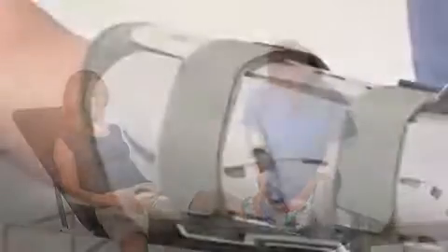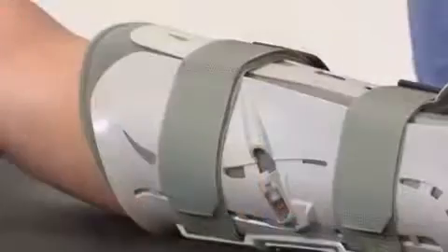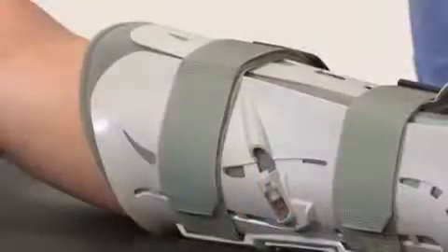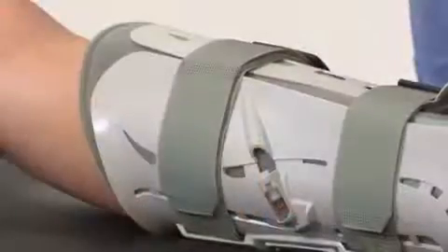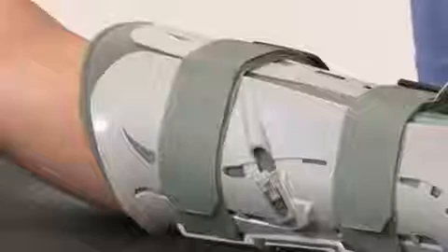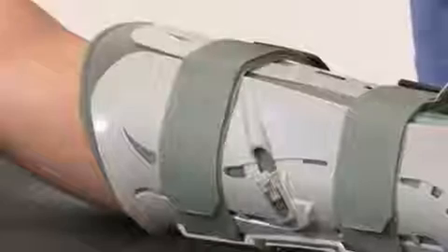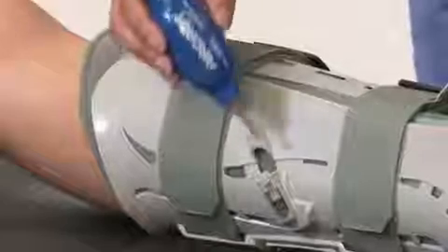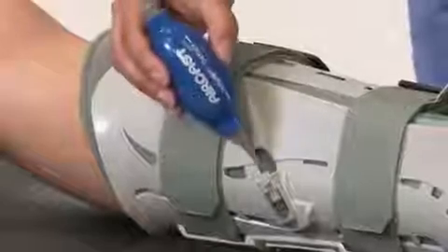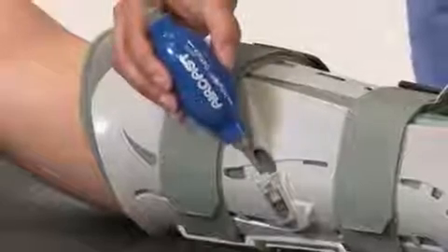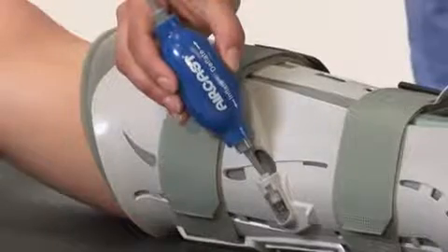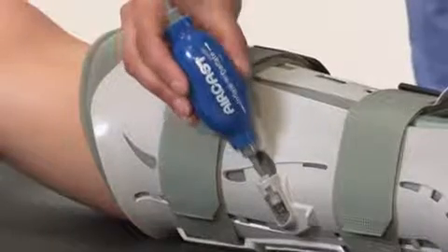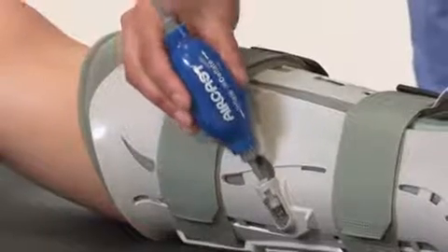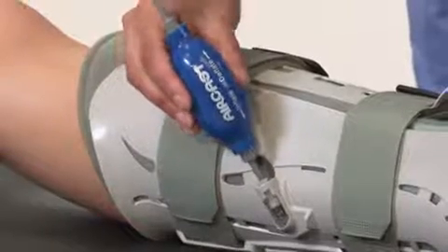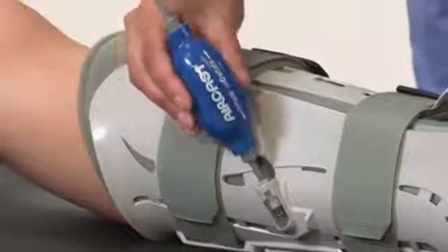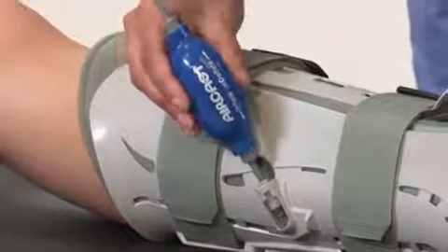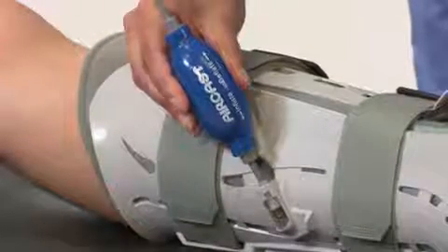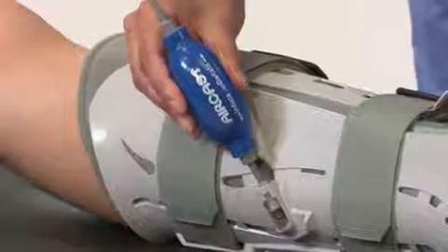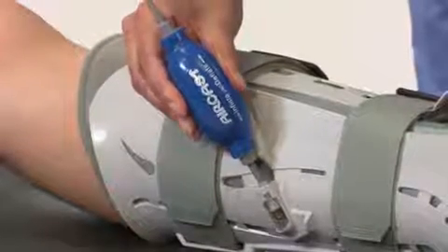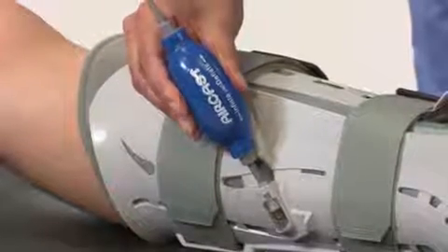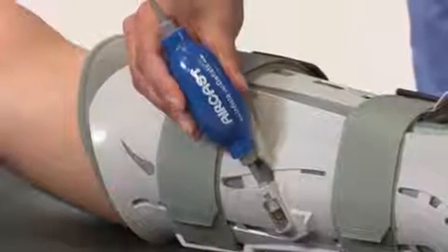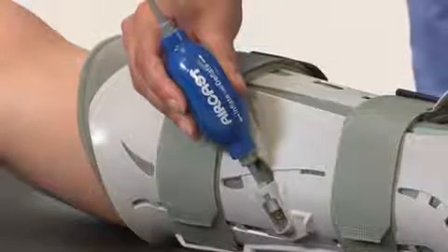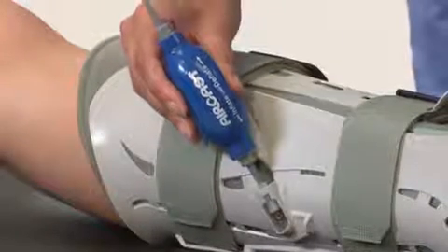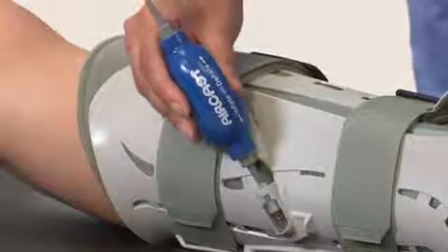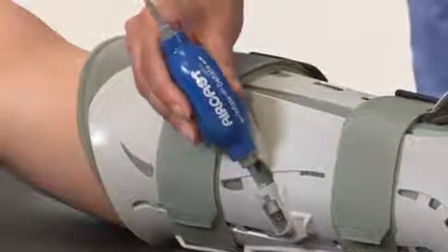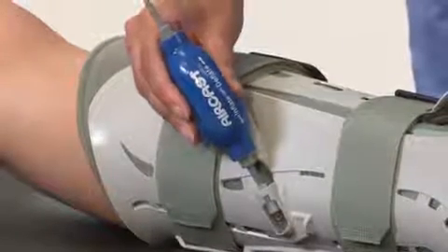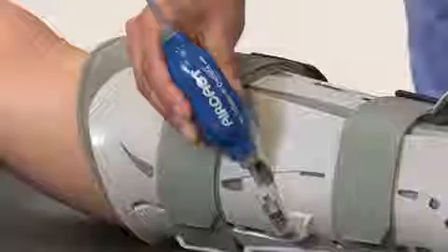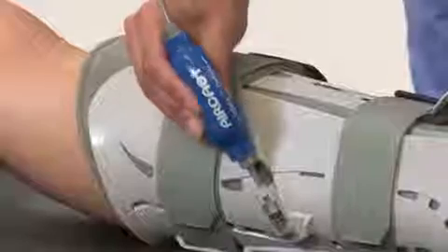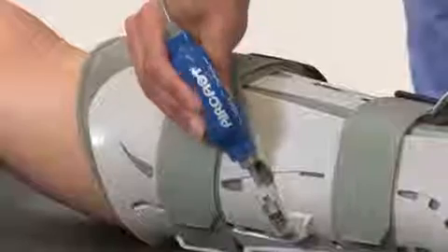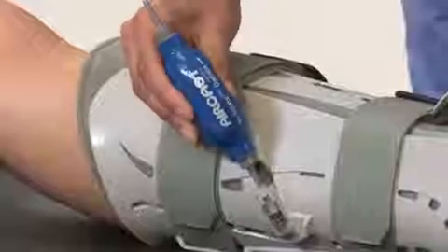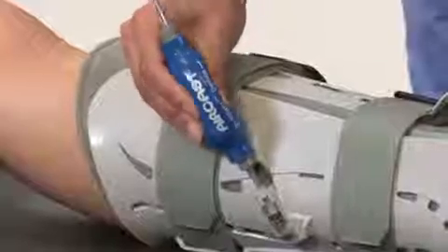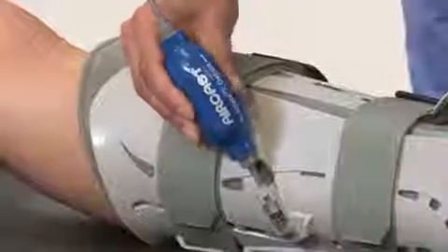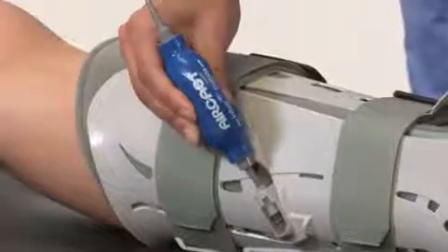To inflate the air cells, firmly insert the inflate tip of the hand bulb into the valve and squeeze until the air cell is snug.